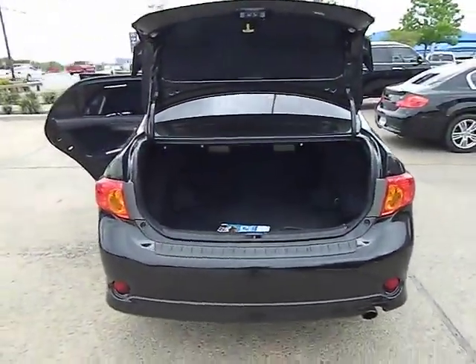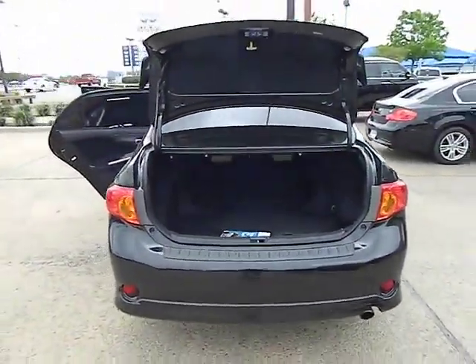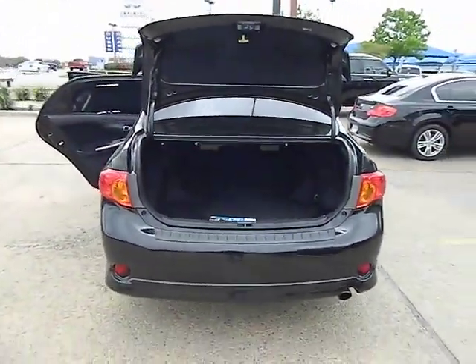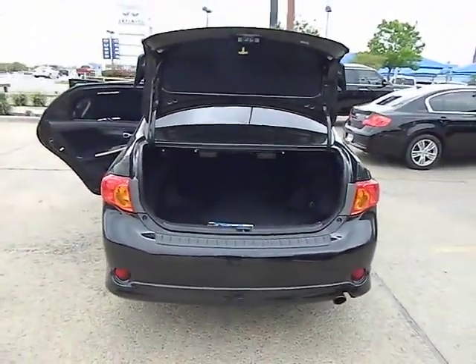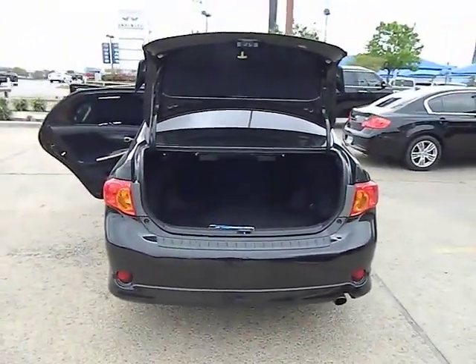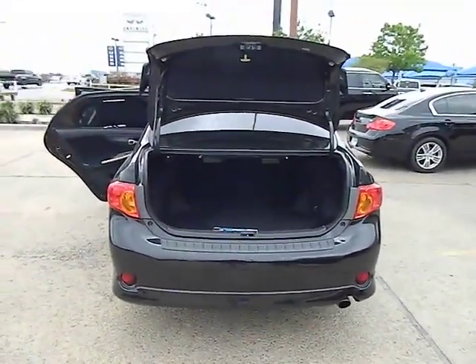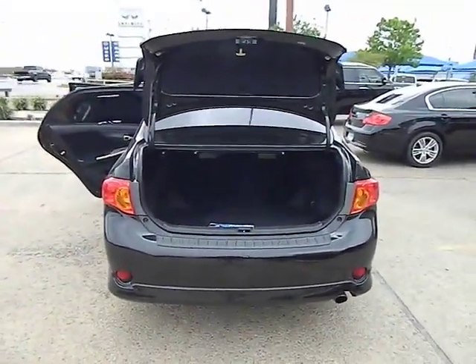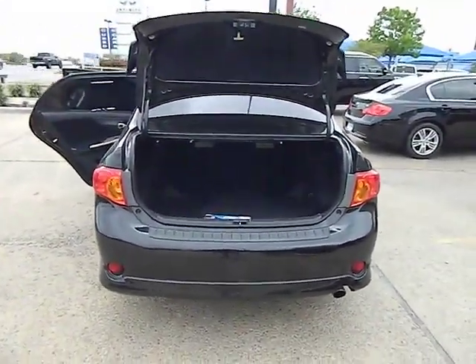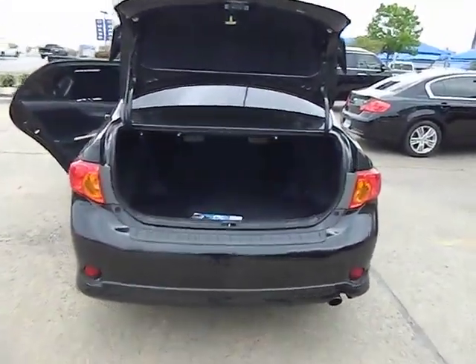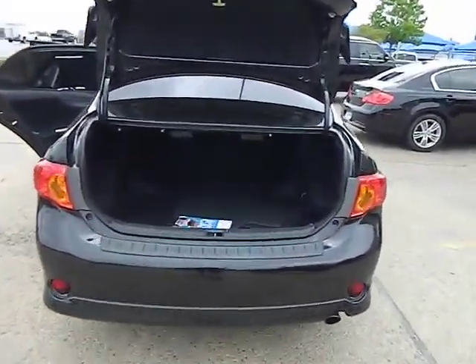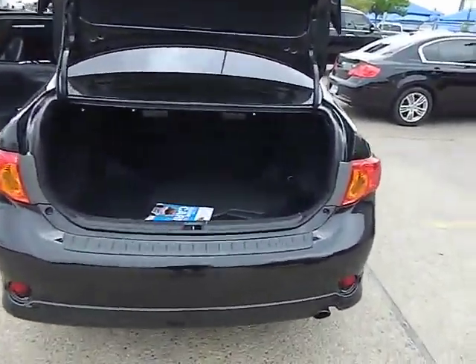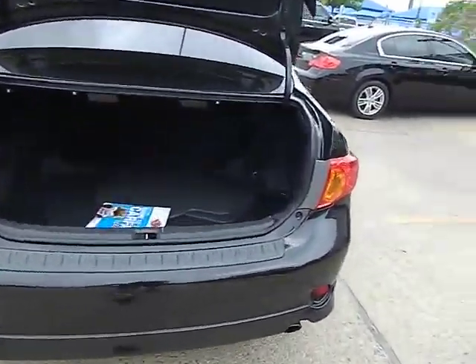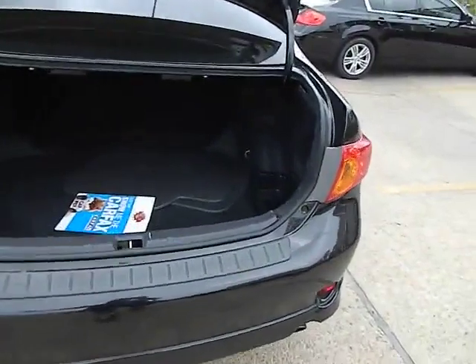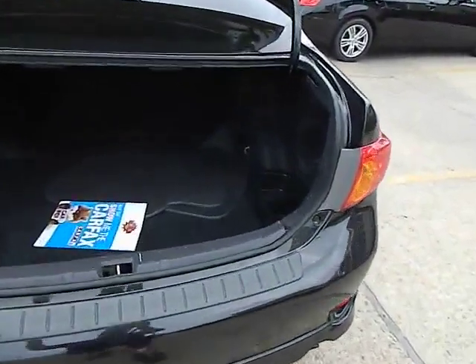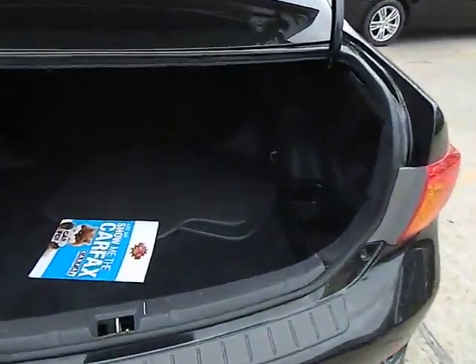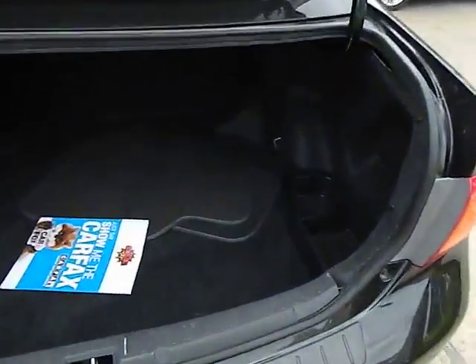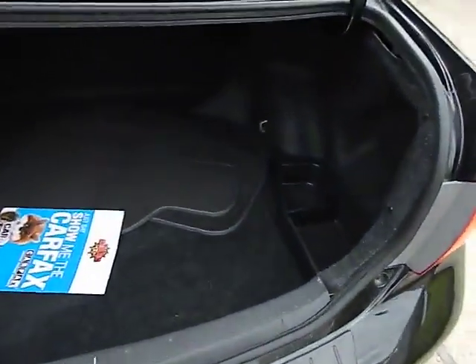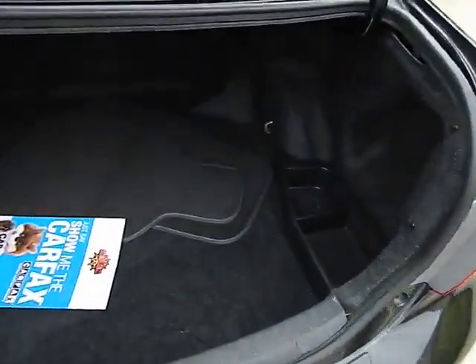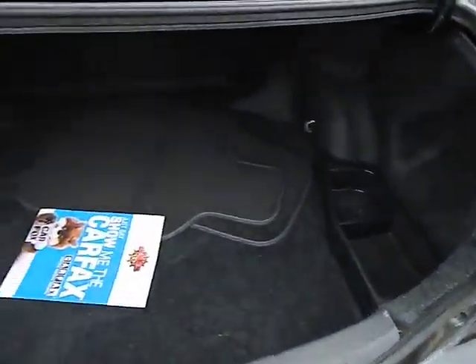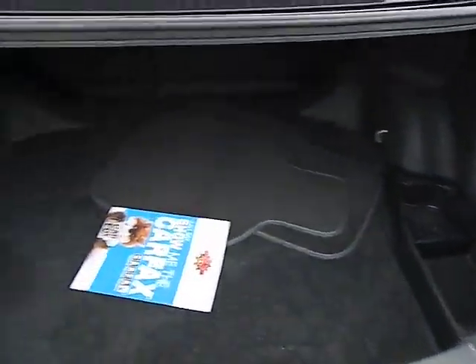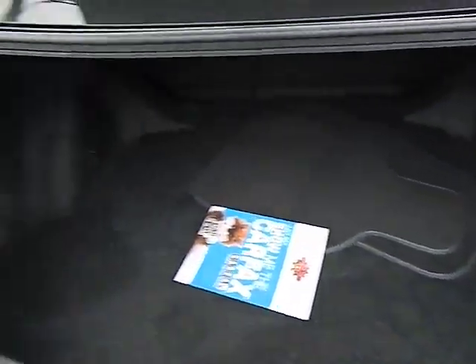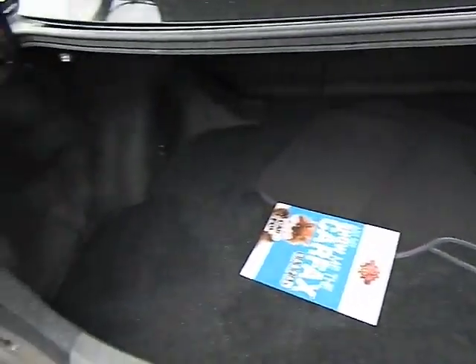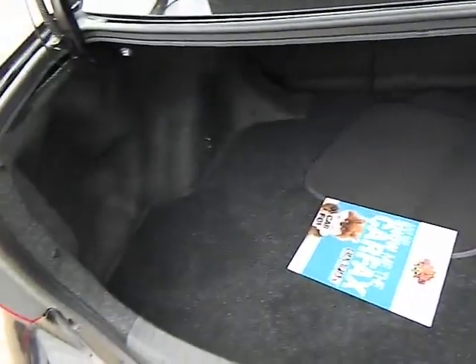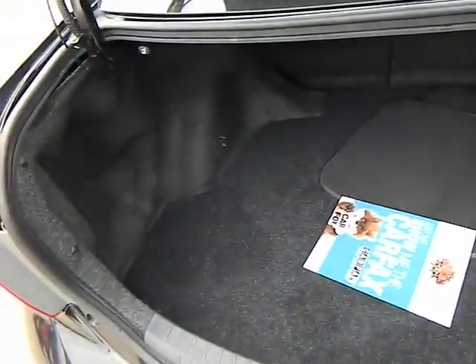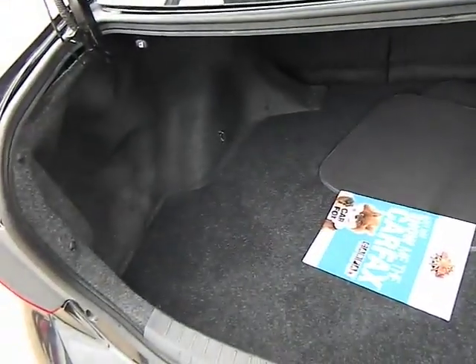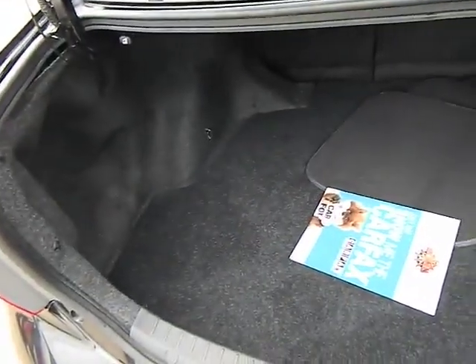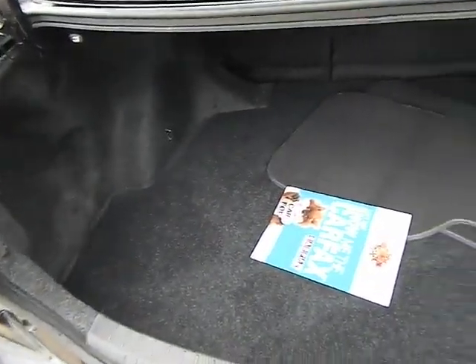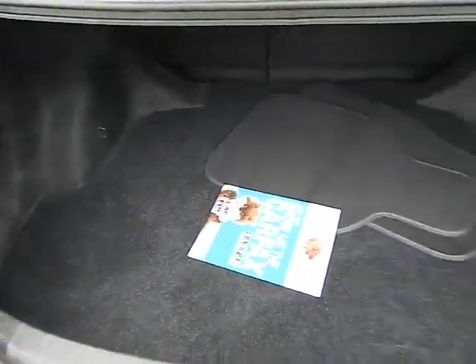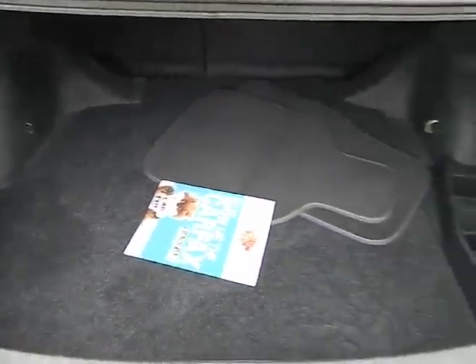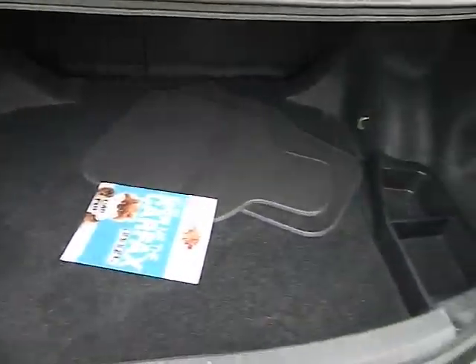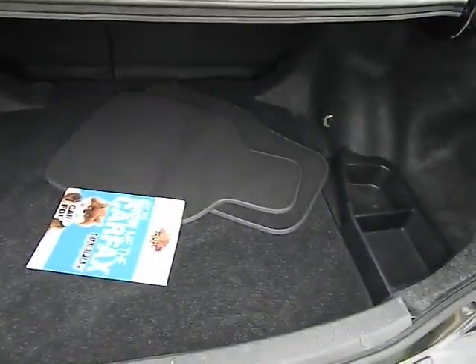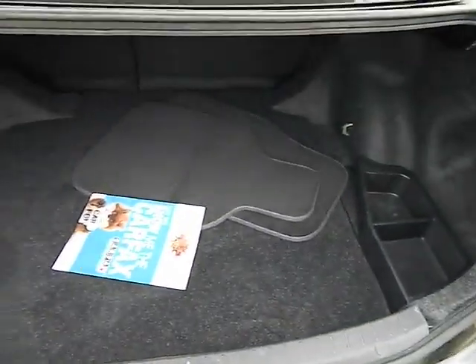This vehicle qualifies for Carfax buyback guarantee. Is love at first sight really possible? Let us know when you stop in.